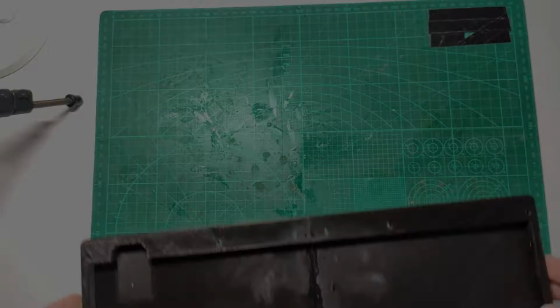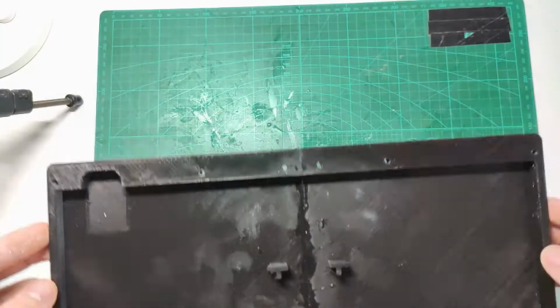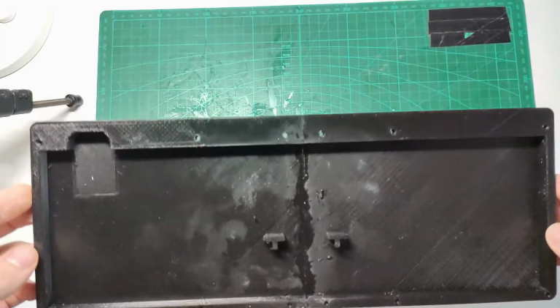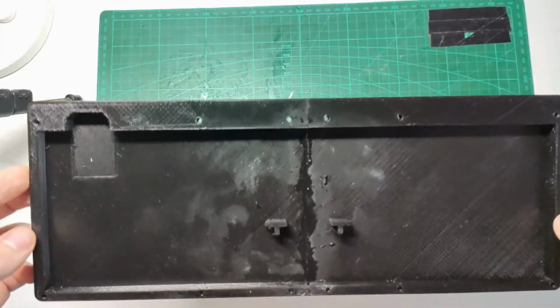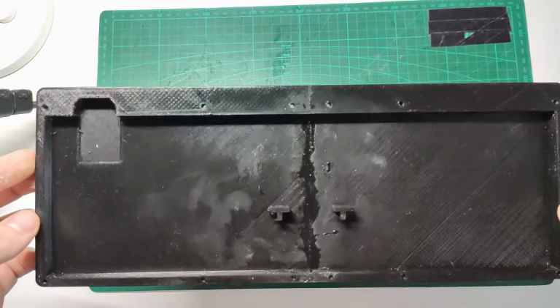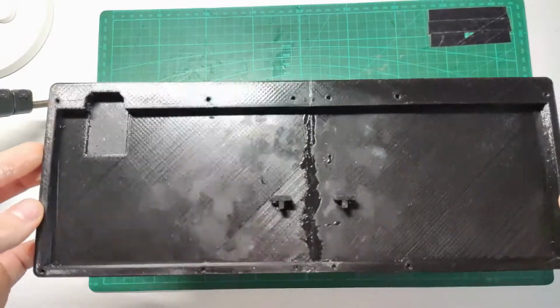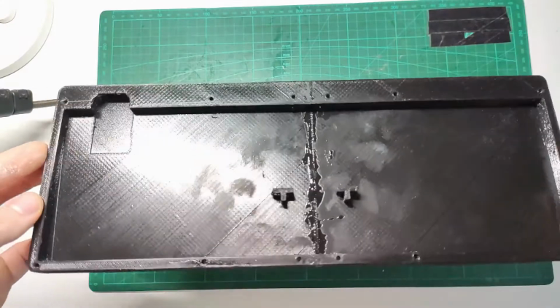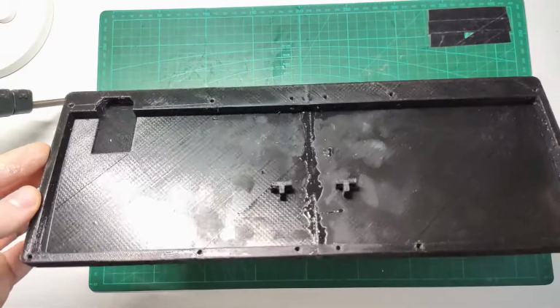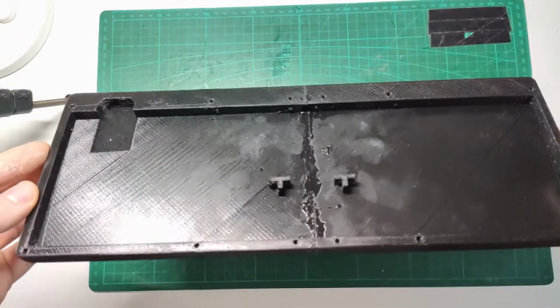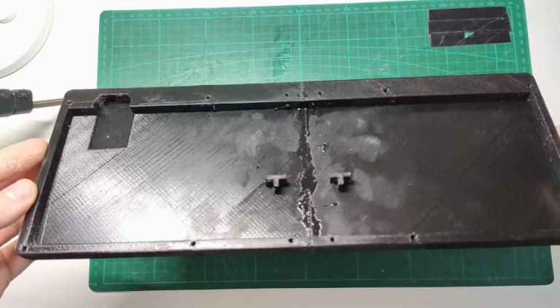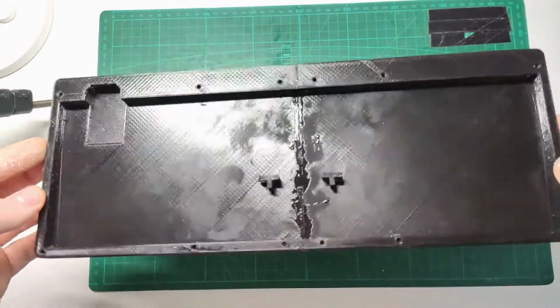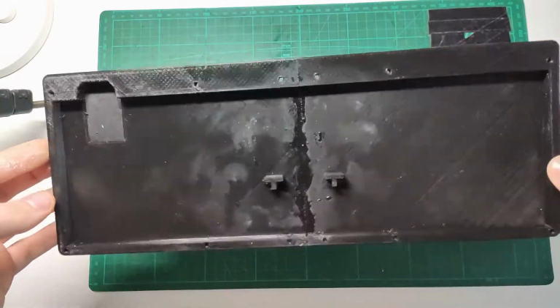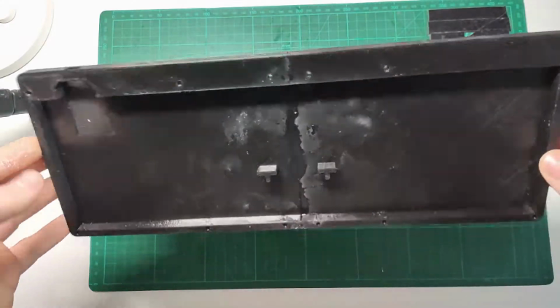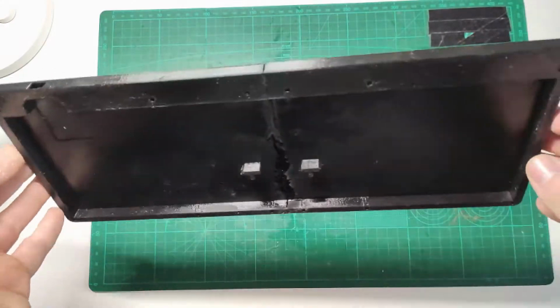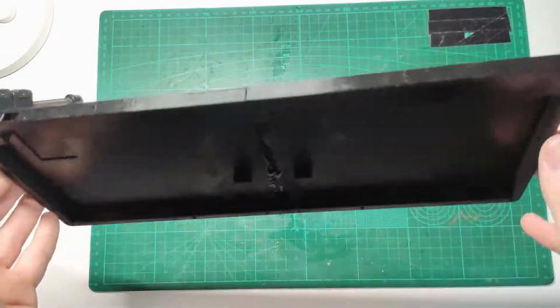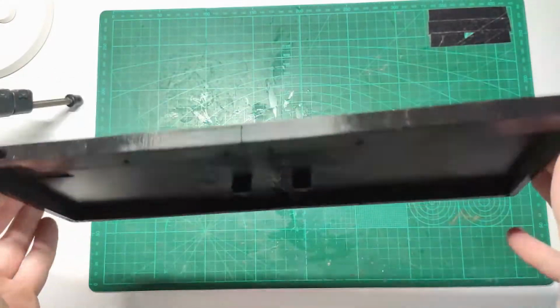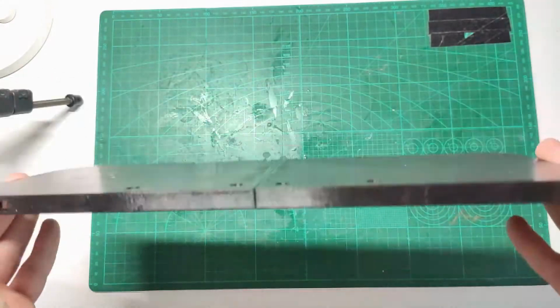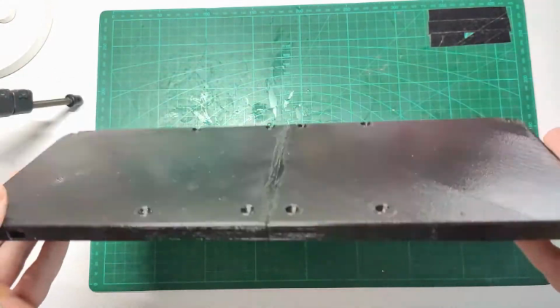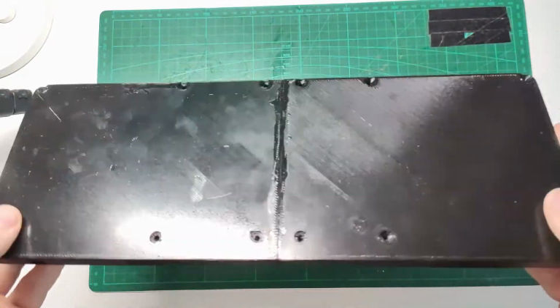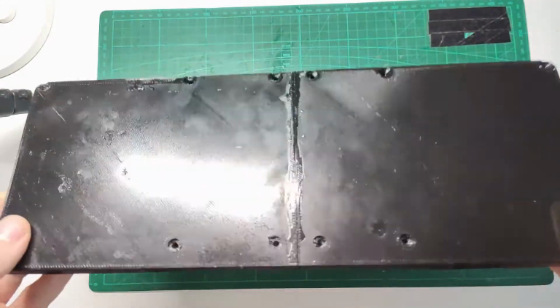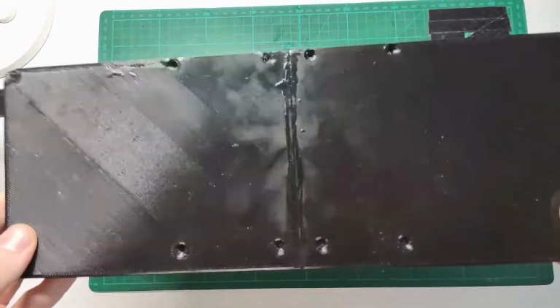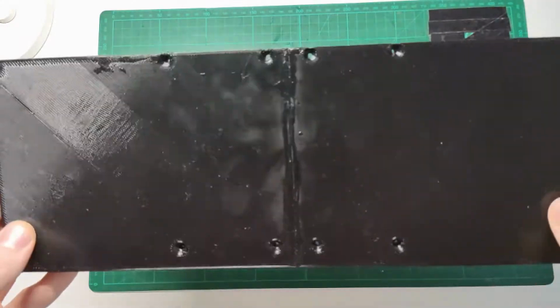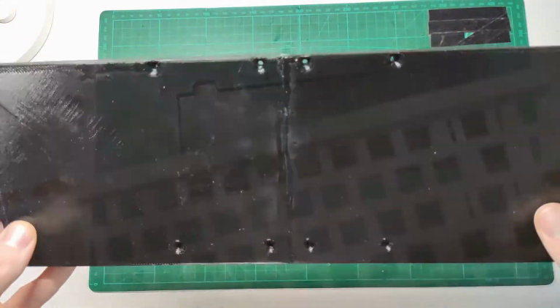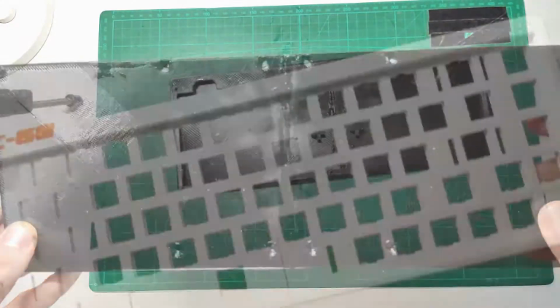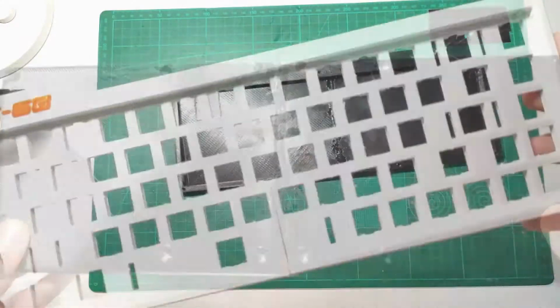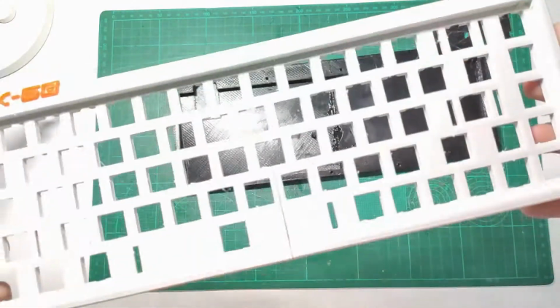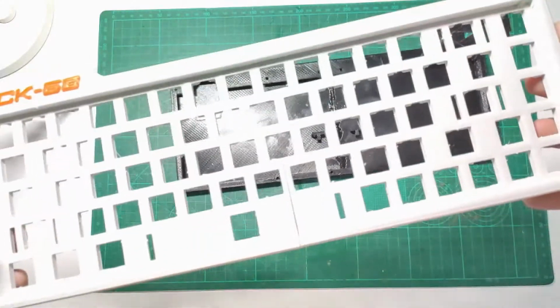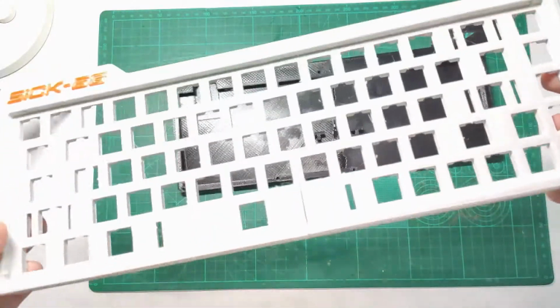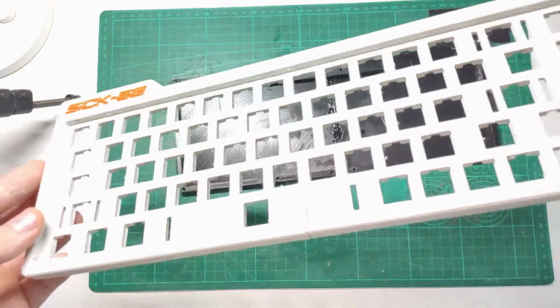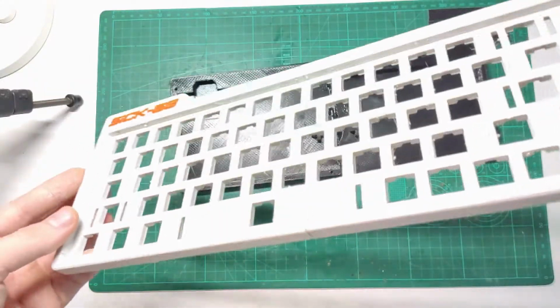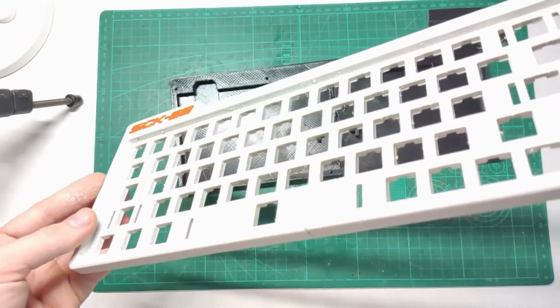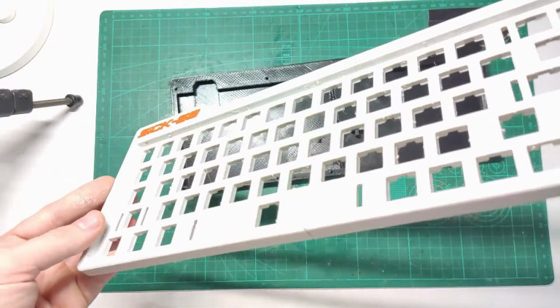With the power of video editing, the glue is instantly cured and I'm ready to progress in this build.